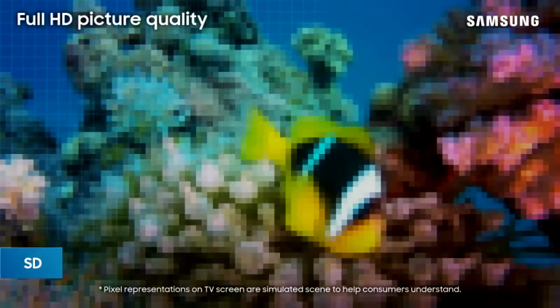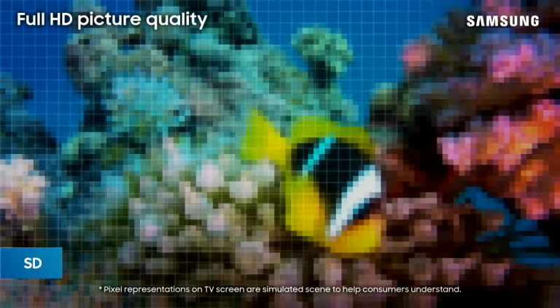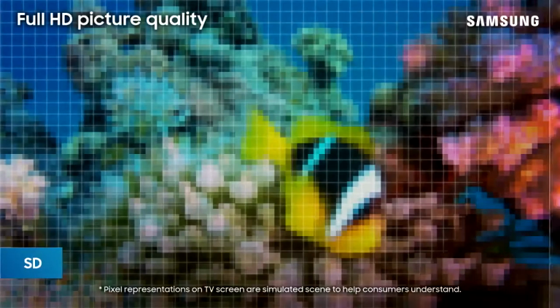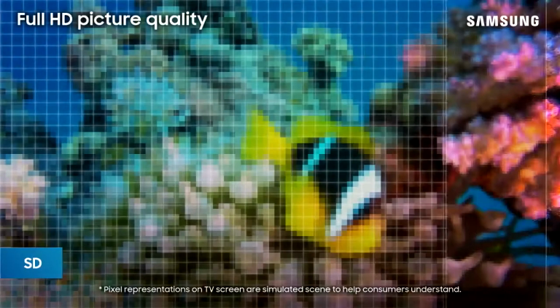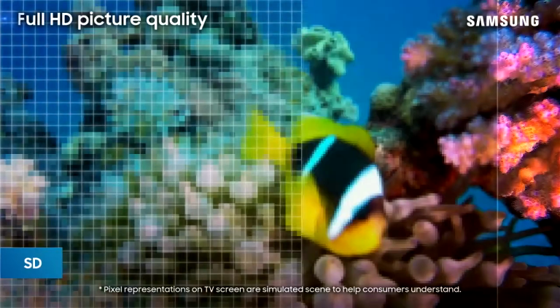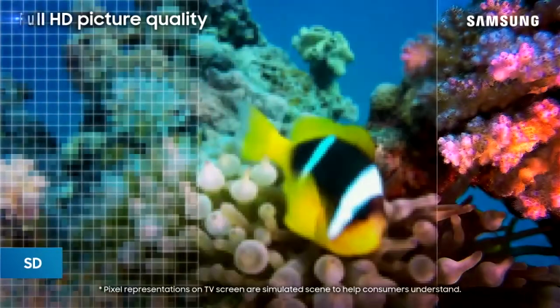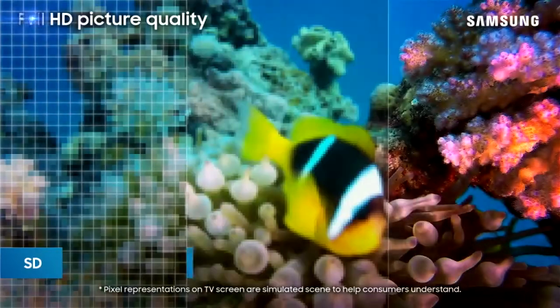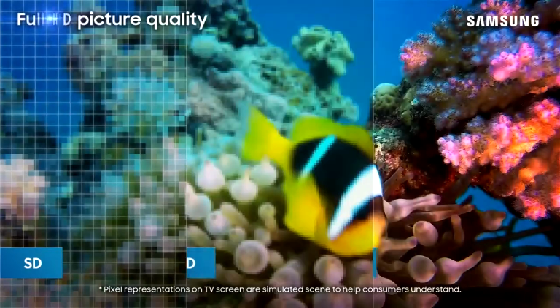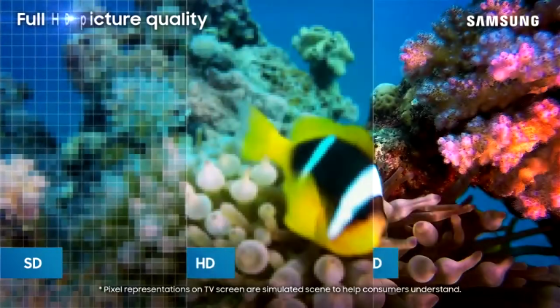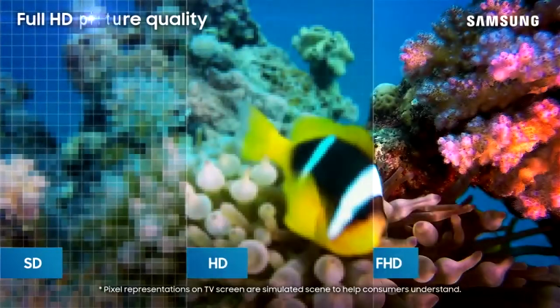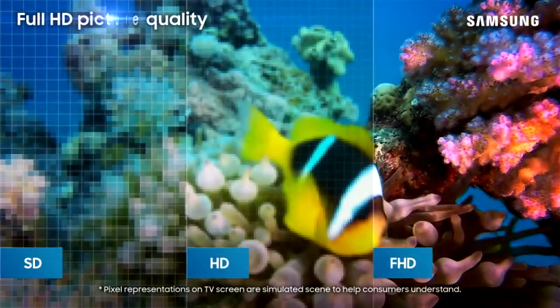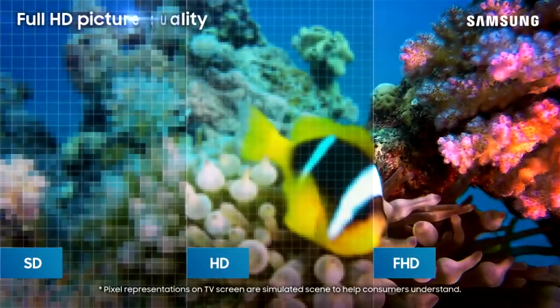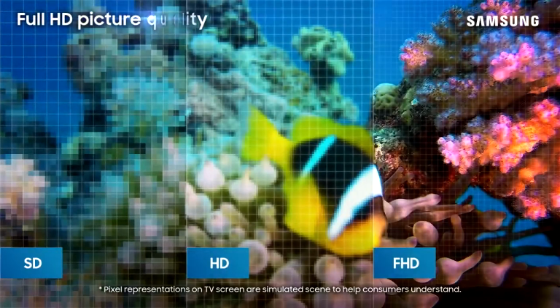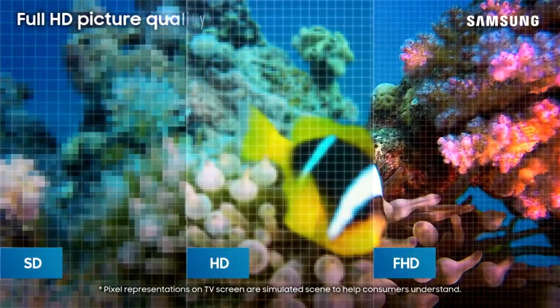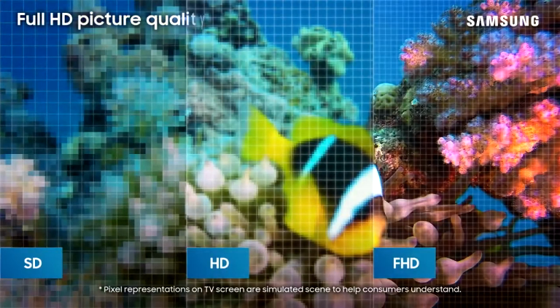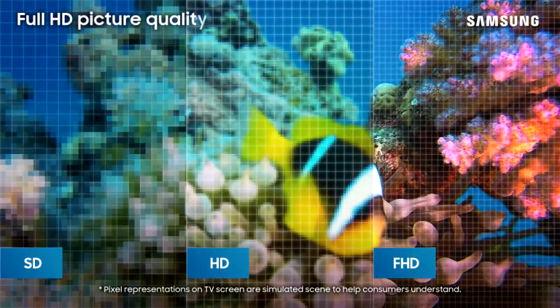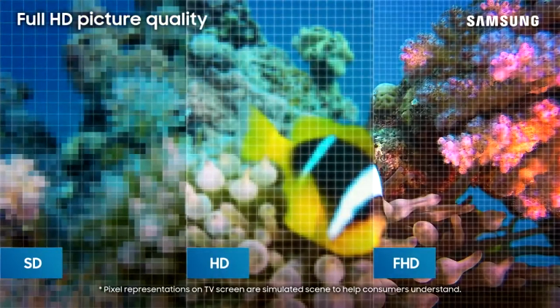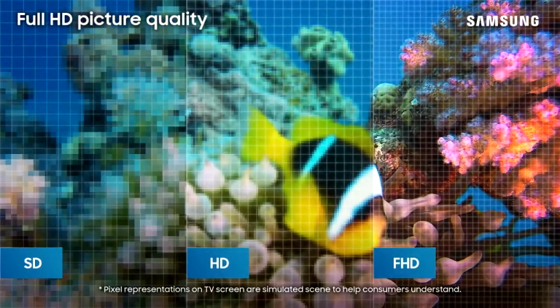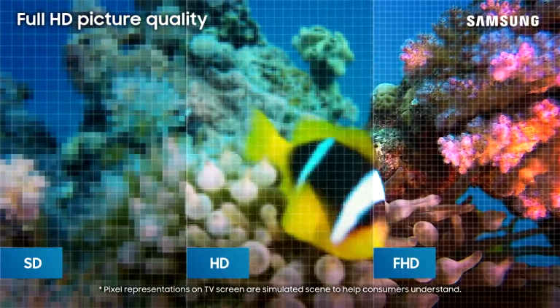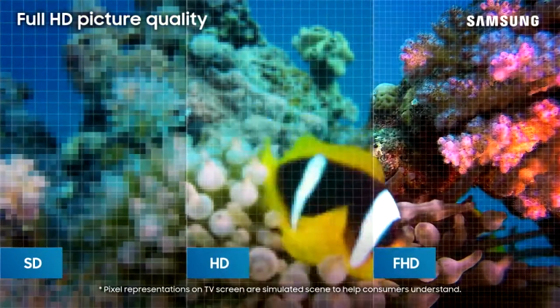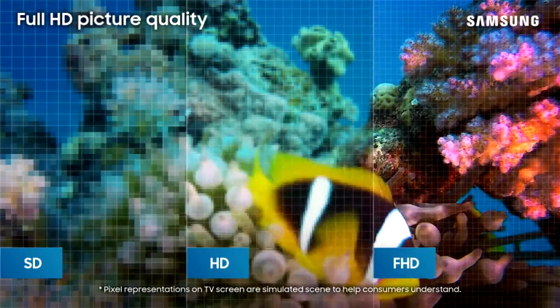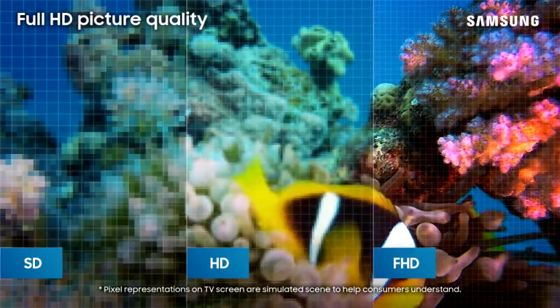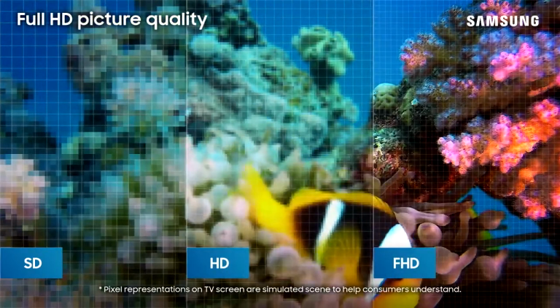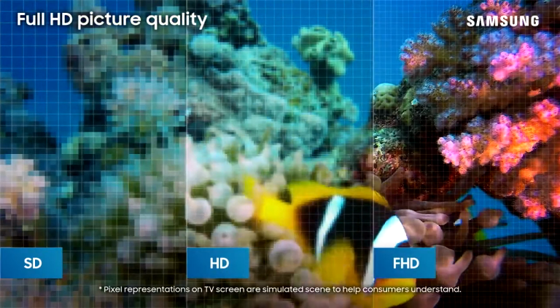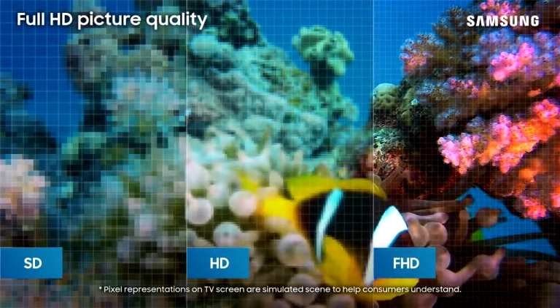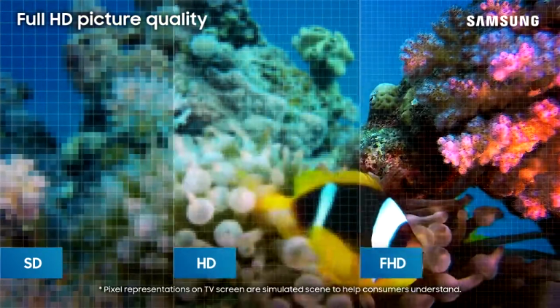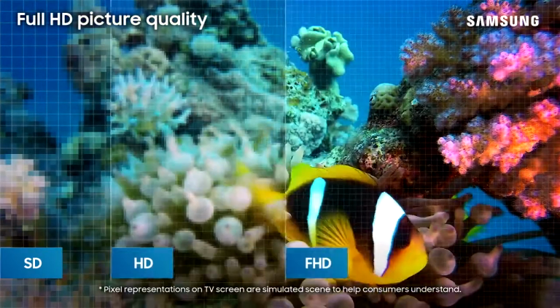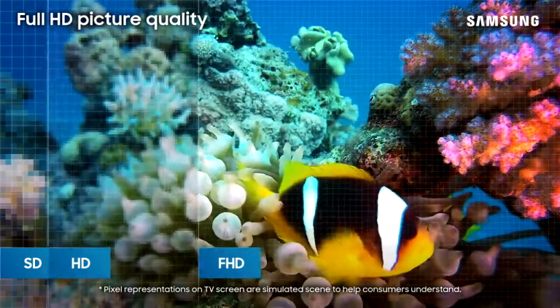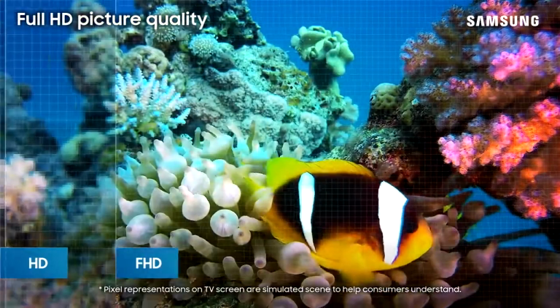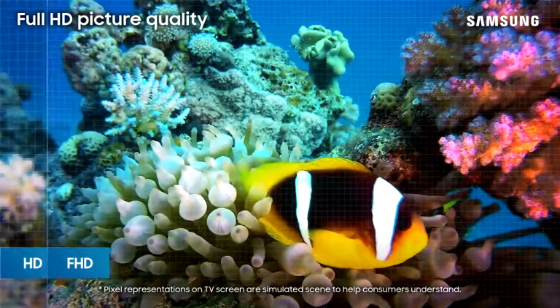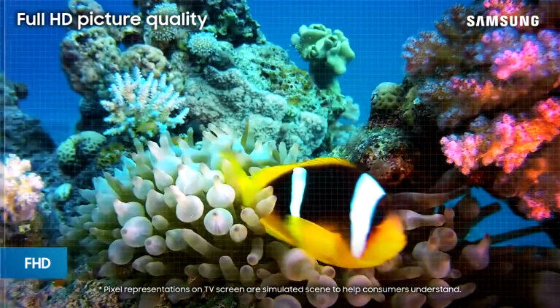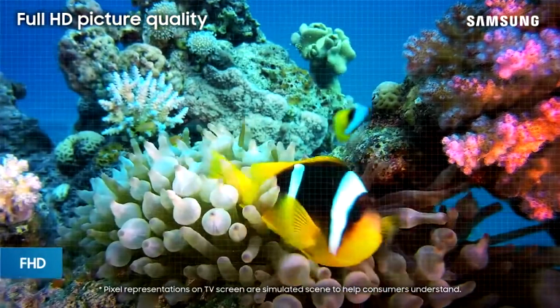And with 1080p resolution, you can enjoy rich and vivid picture quality.